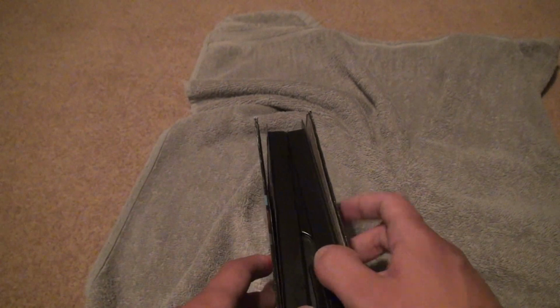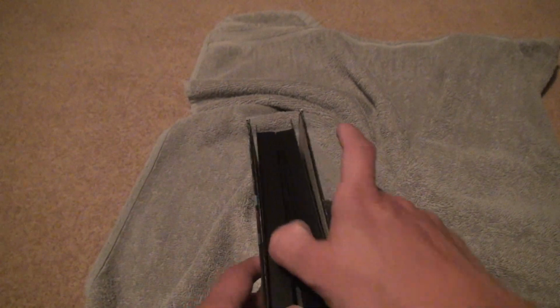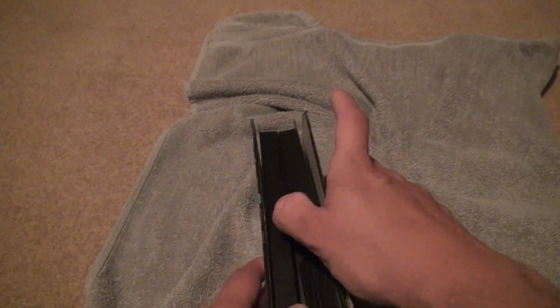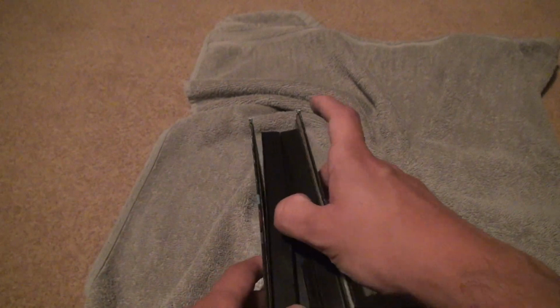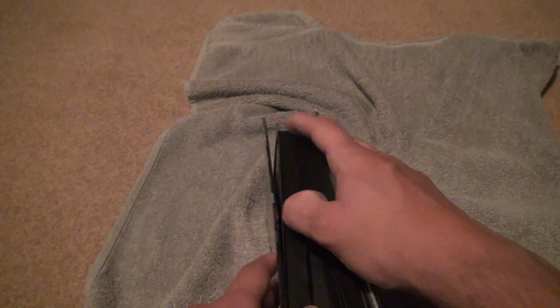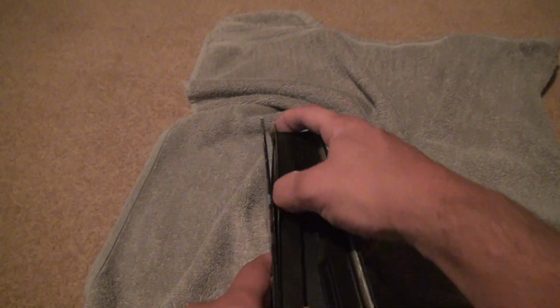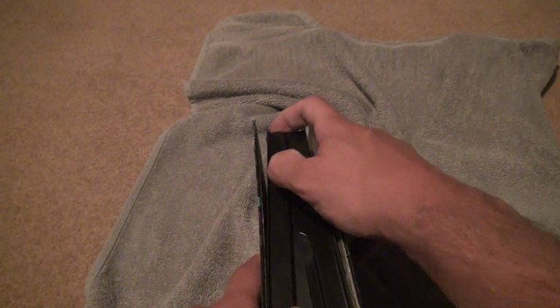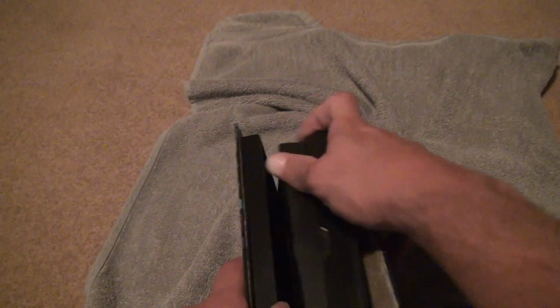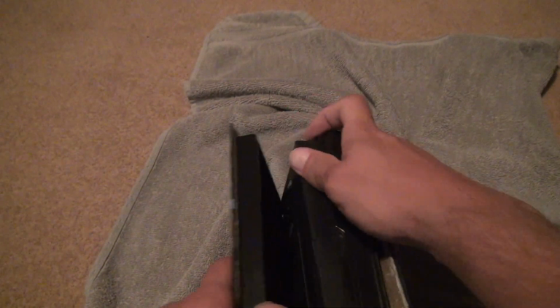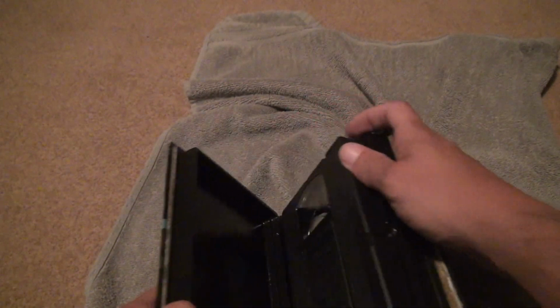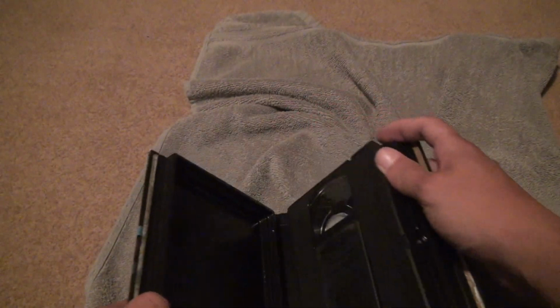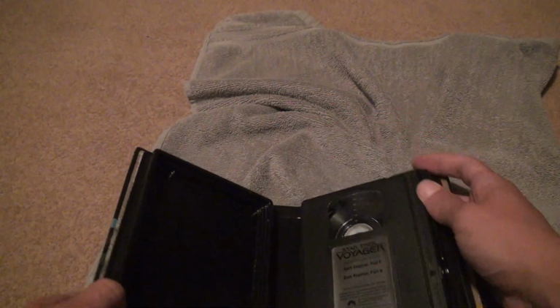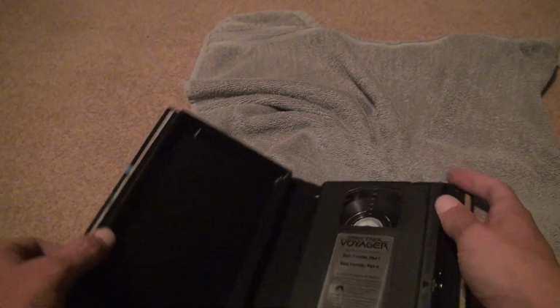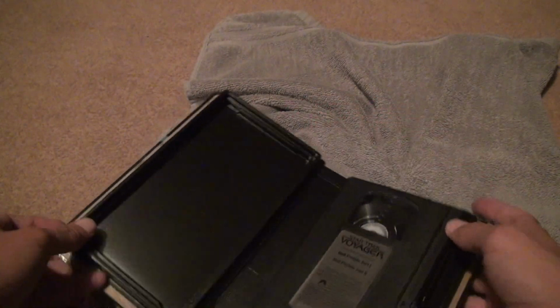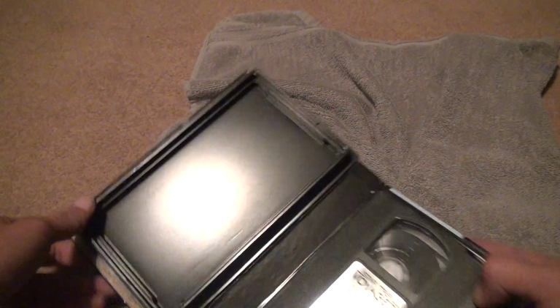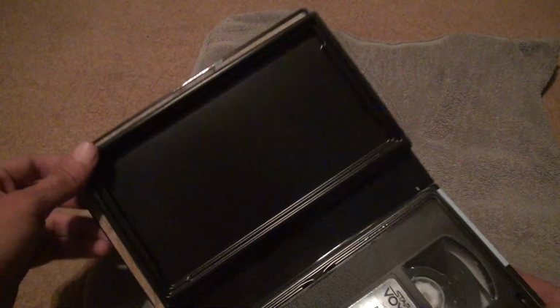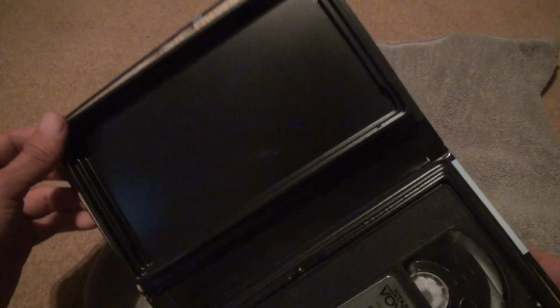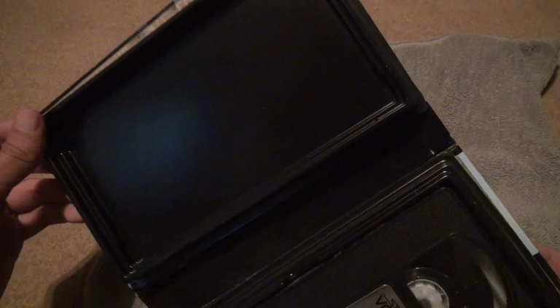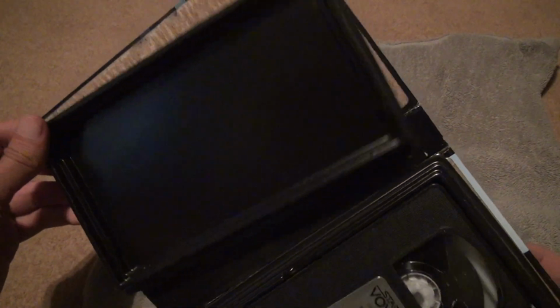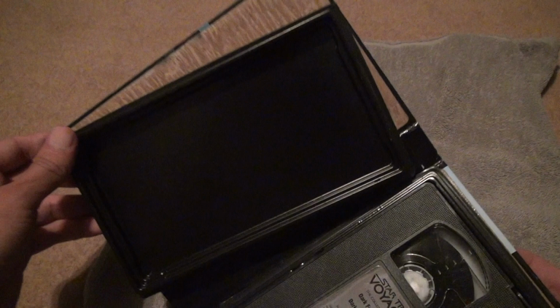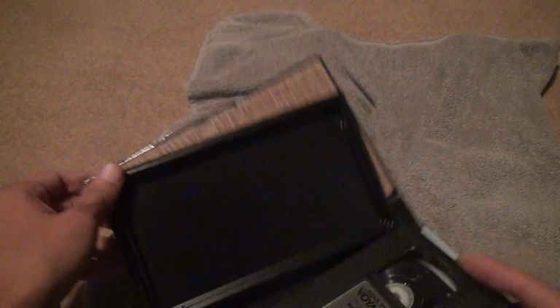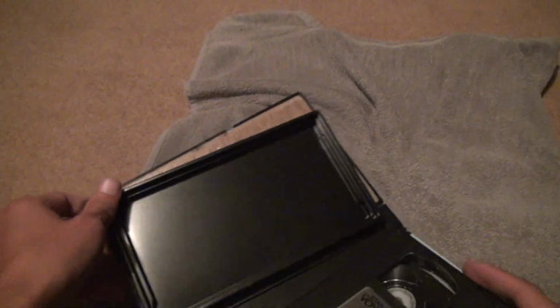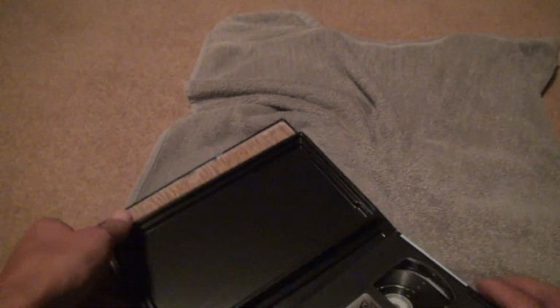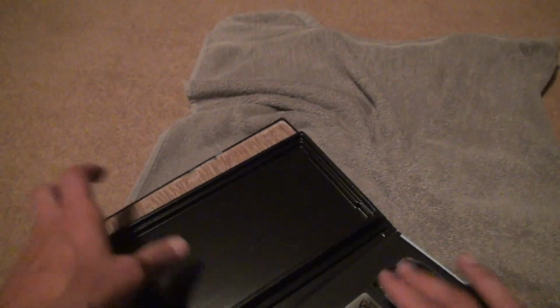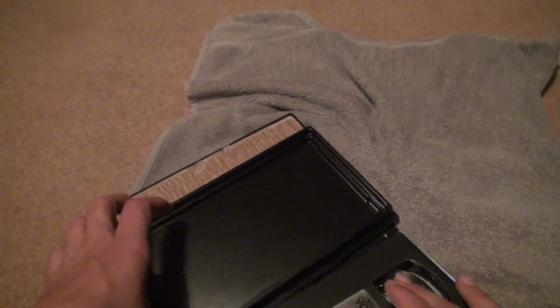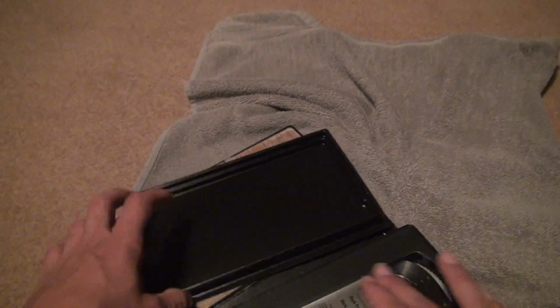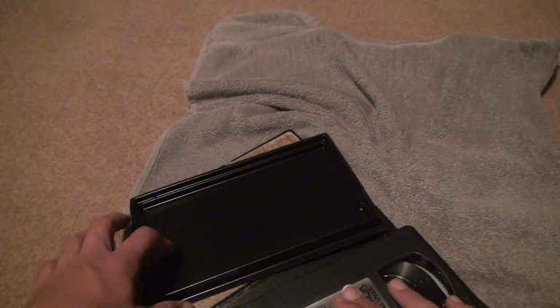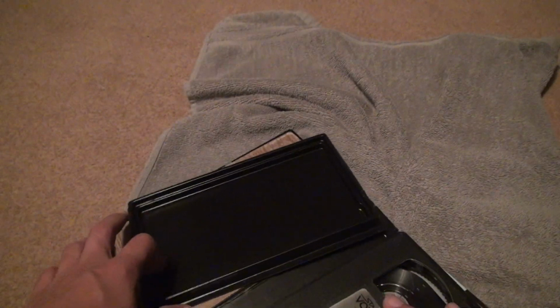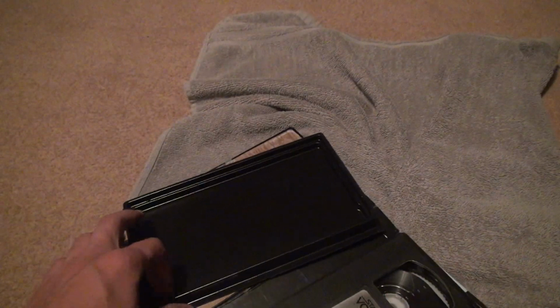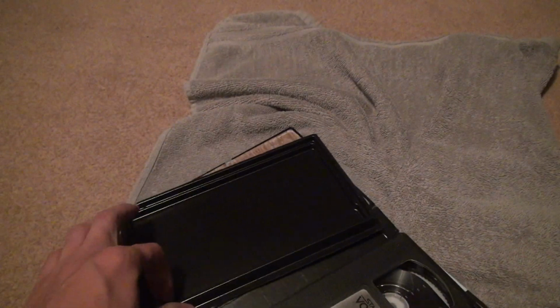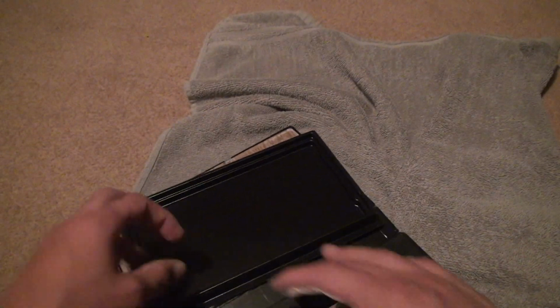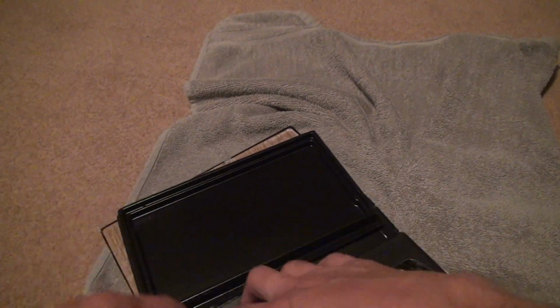Open this up. Yeah, this is a mess. This one's all breaking apart and stuff.